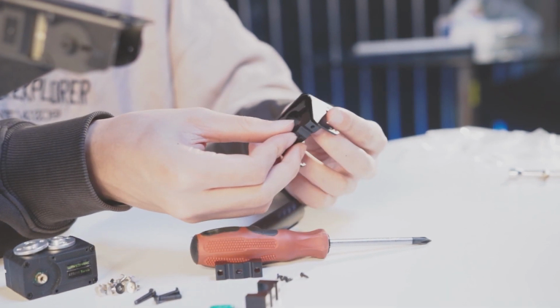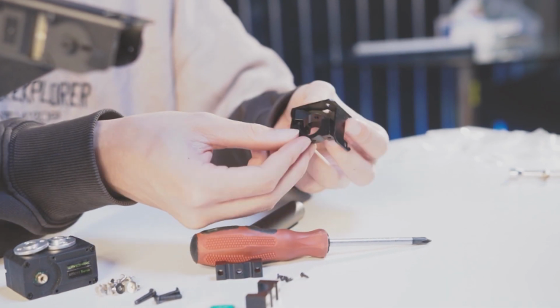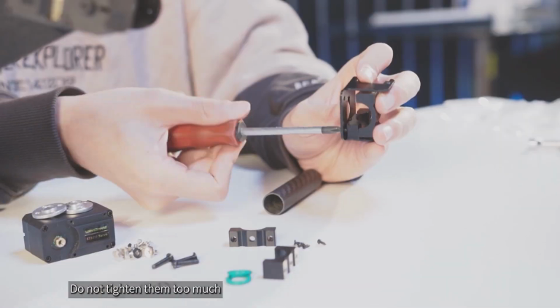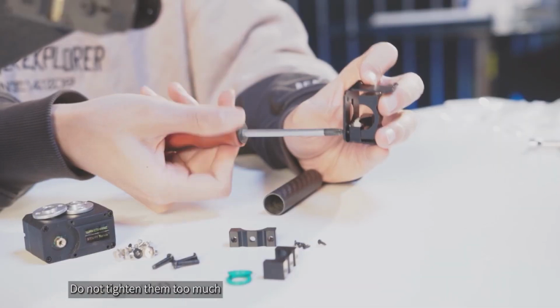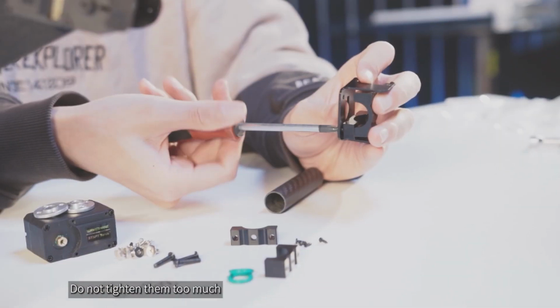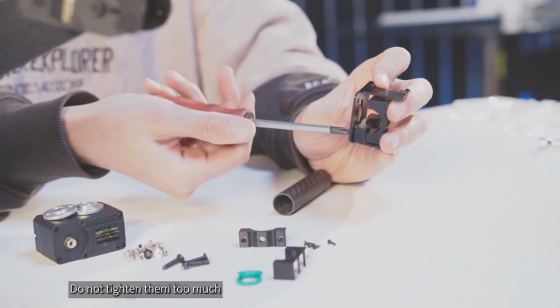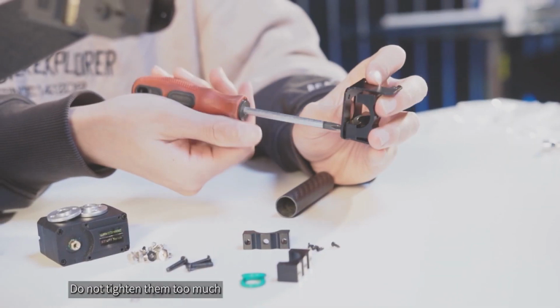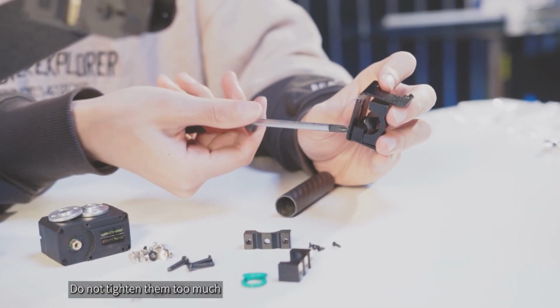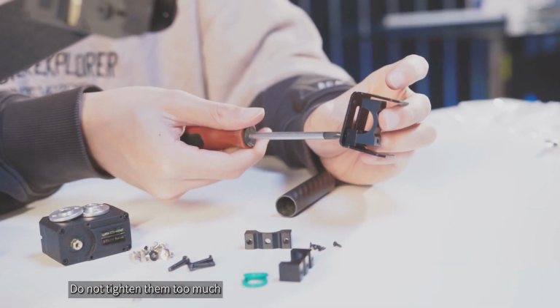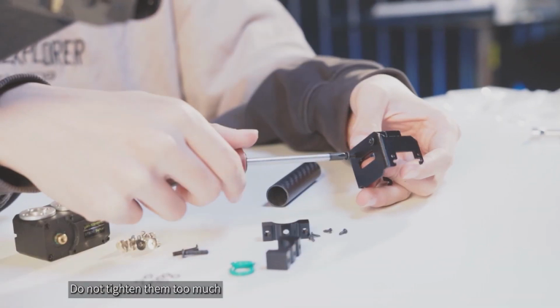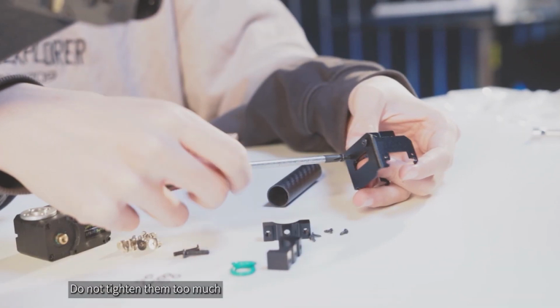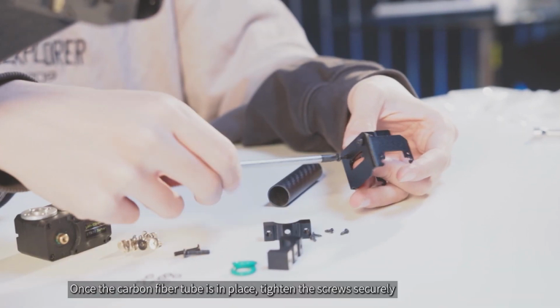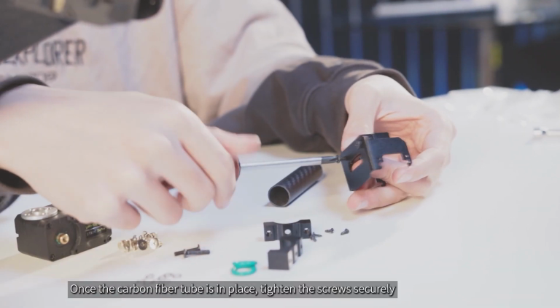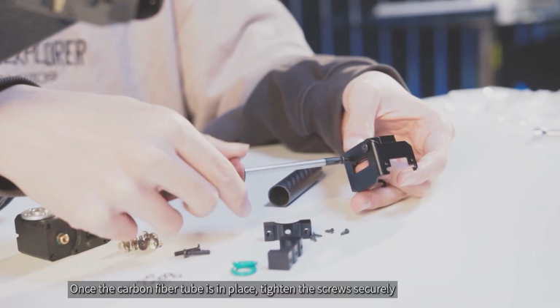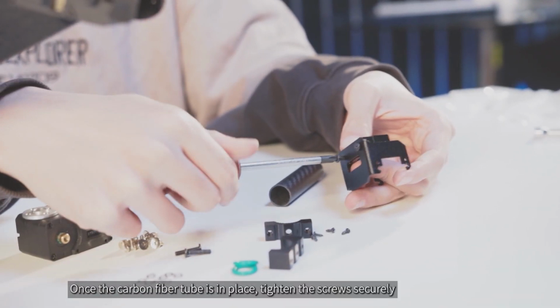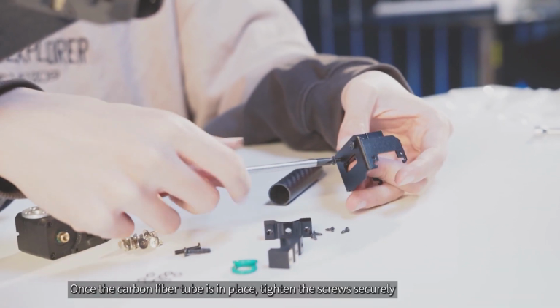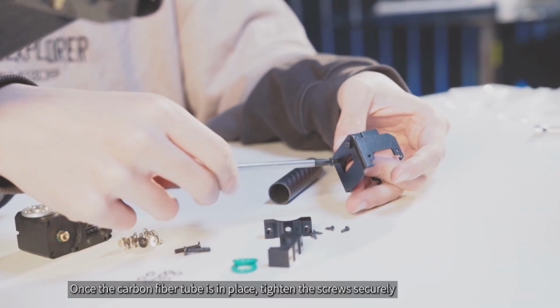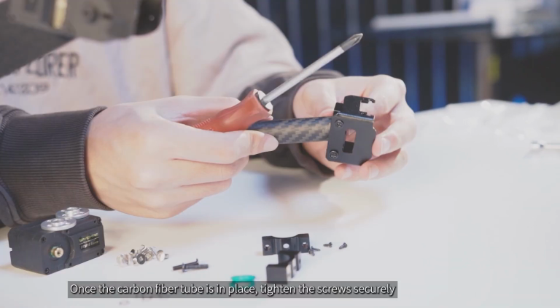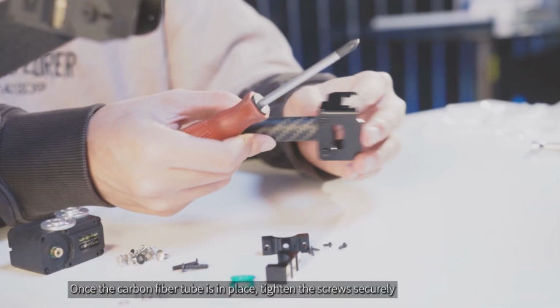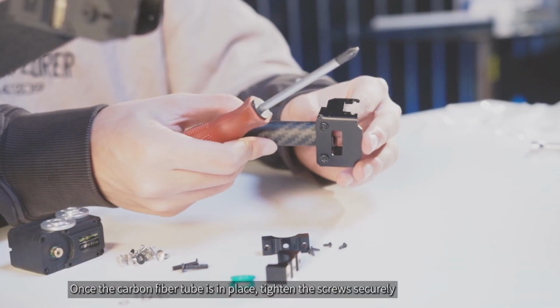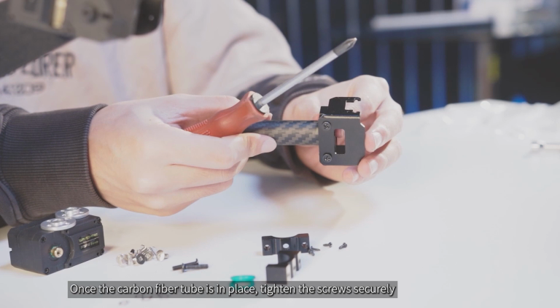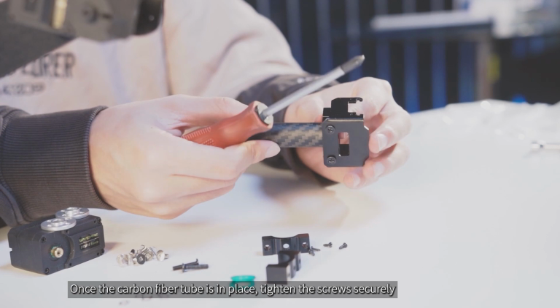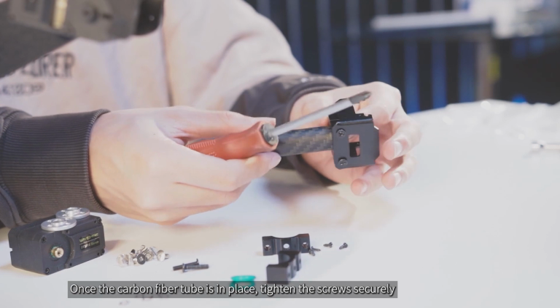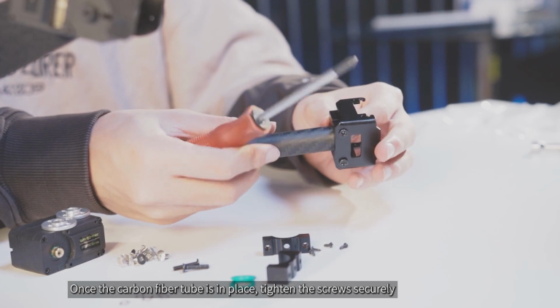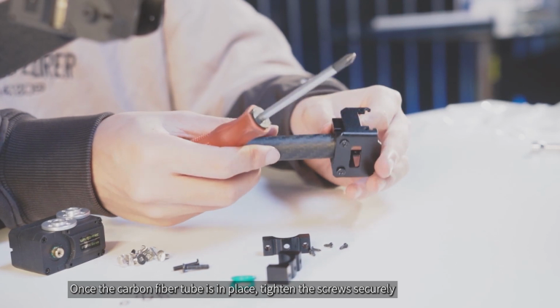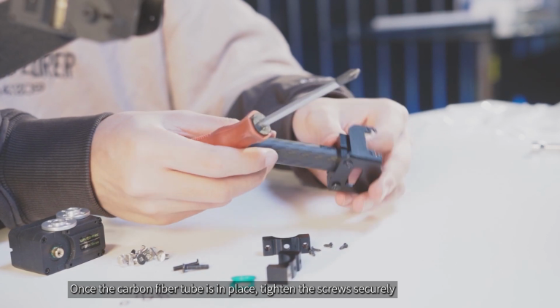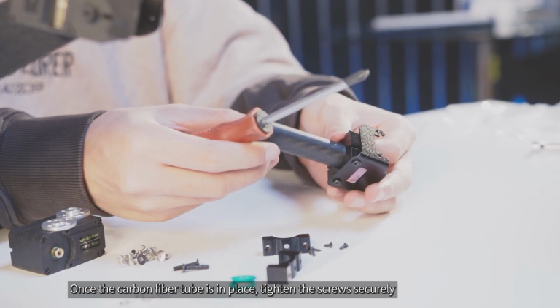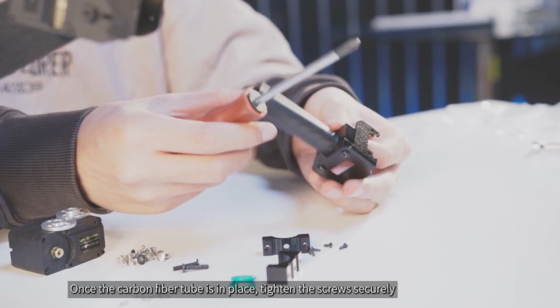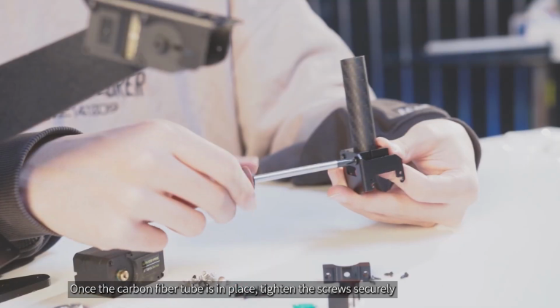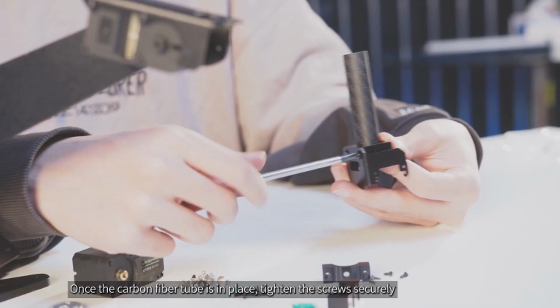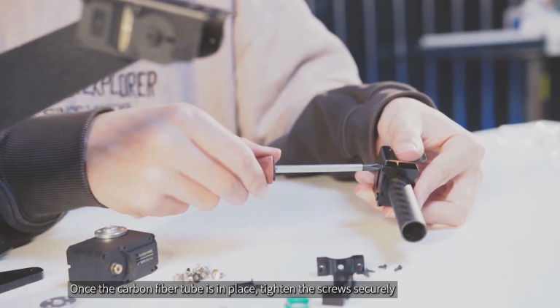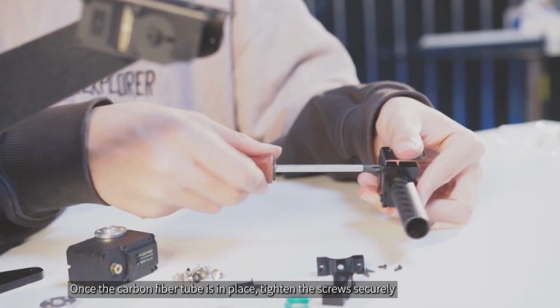Do not tighten the tube clamp screws too much. Once the carbon fiber tube is in place, tighten the screws securely.